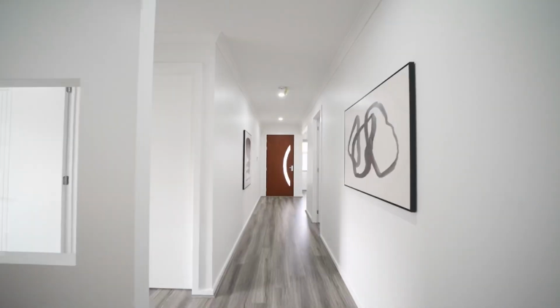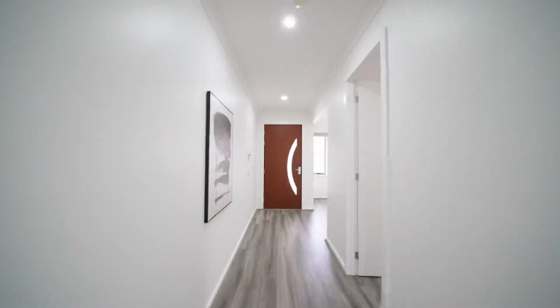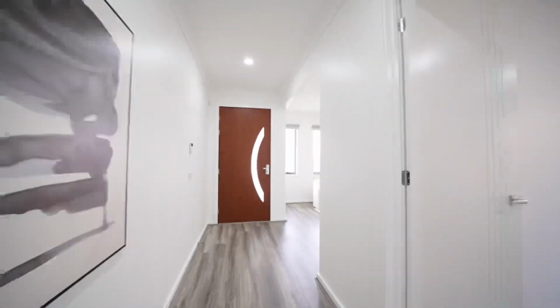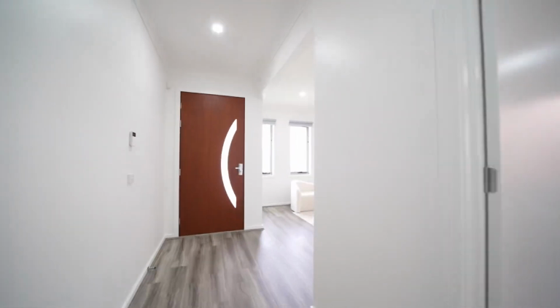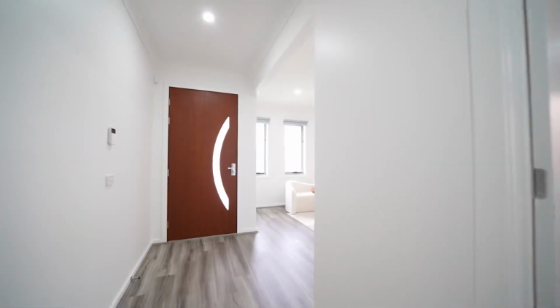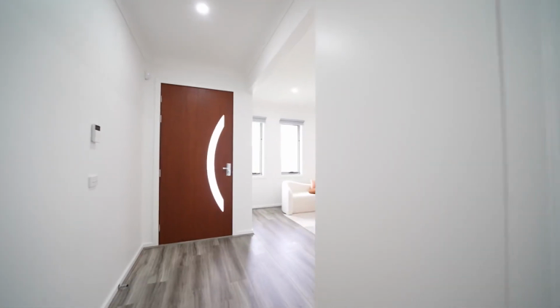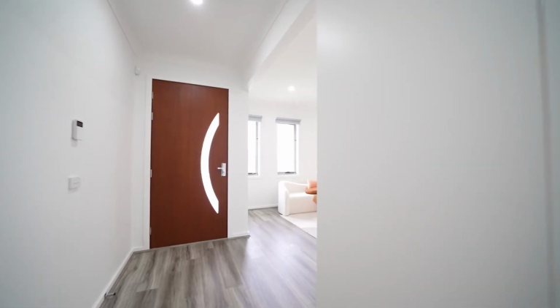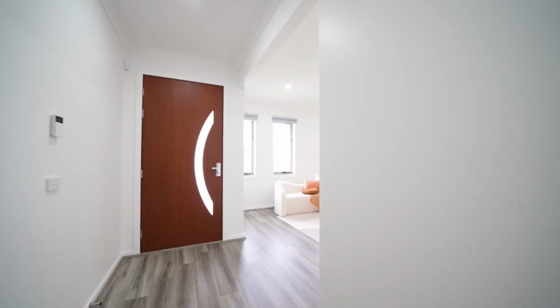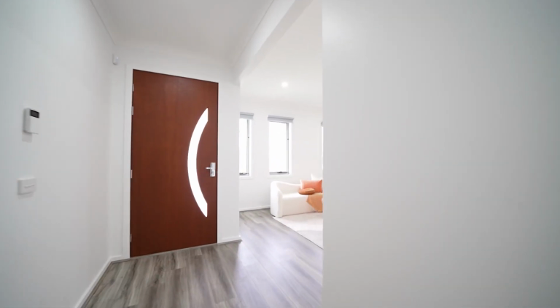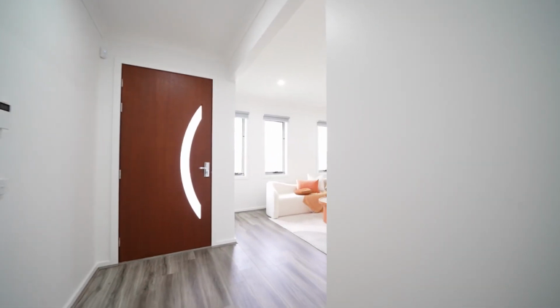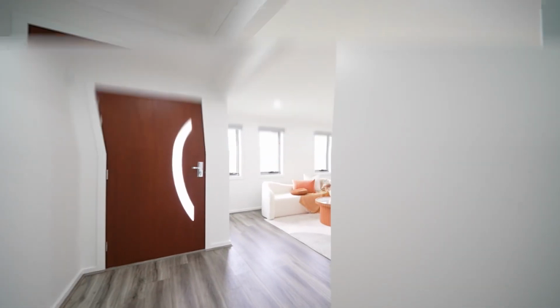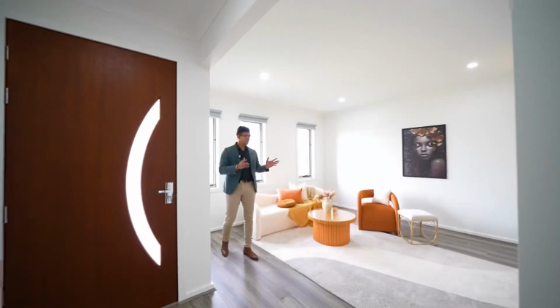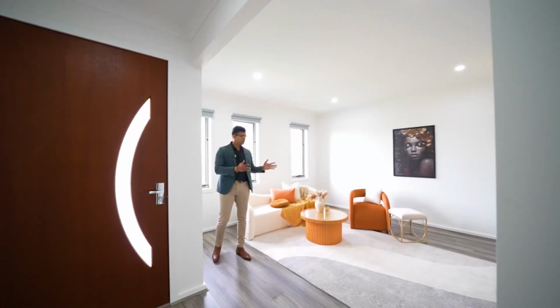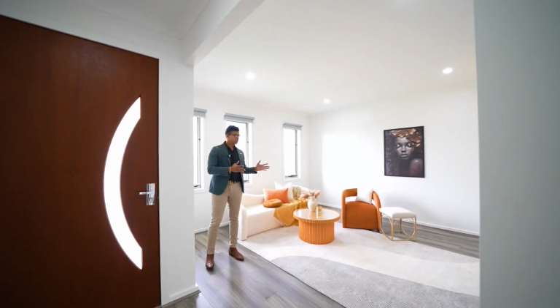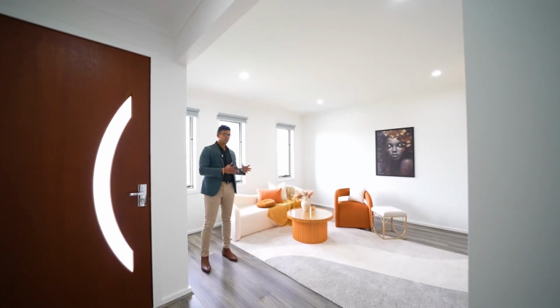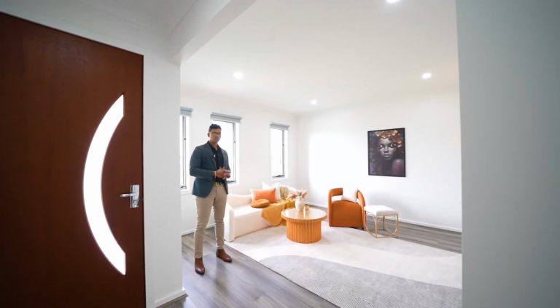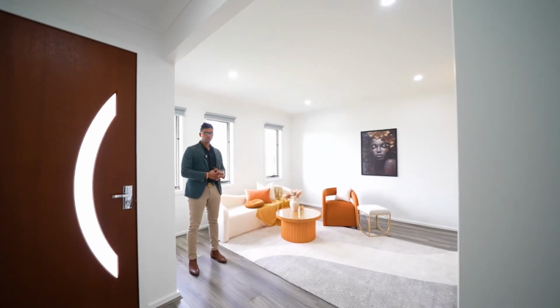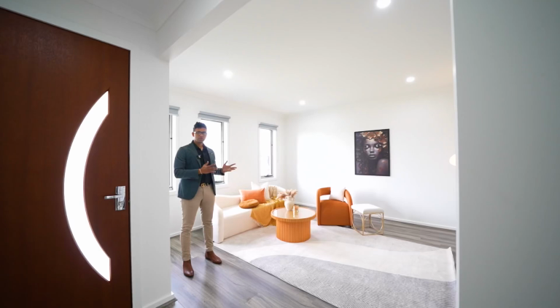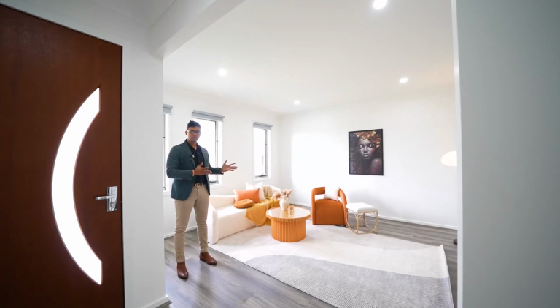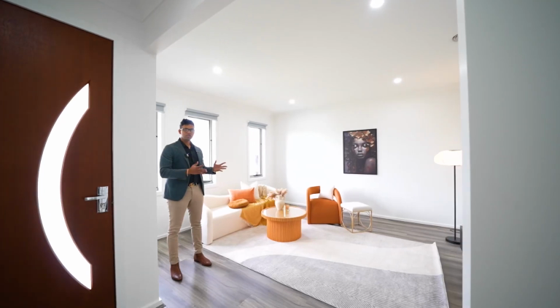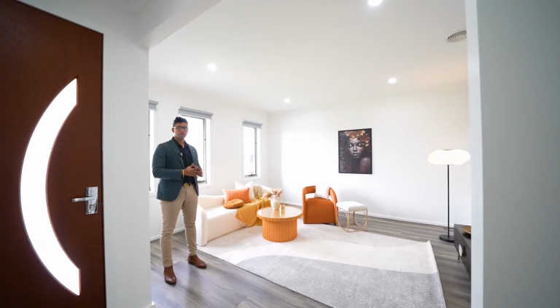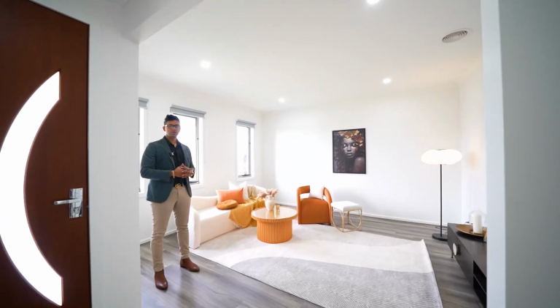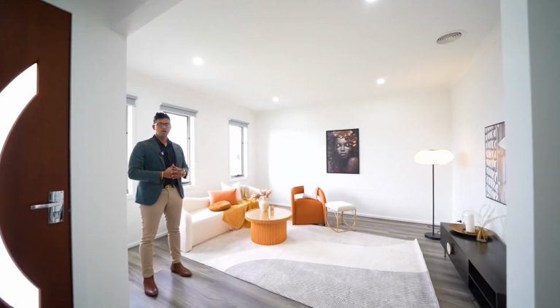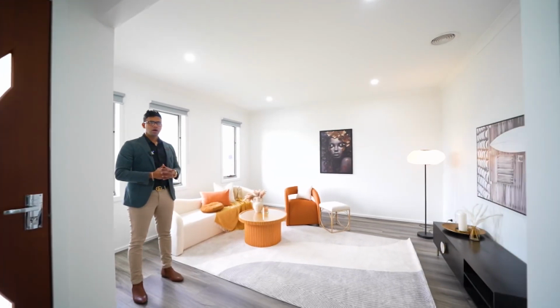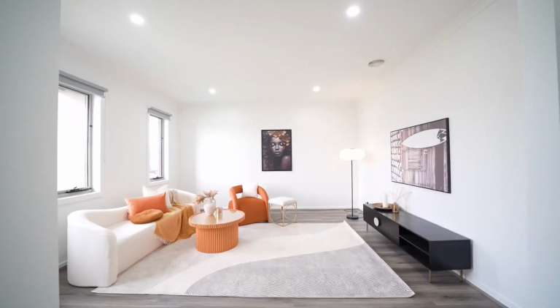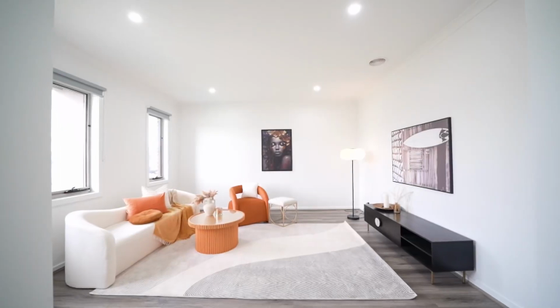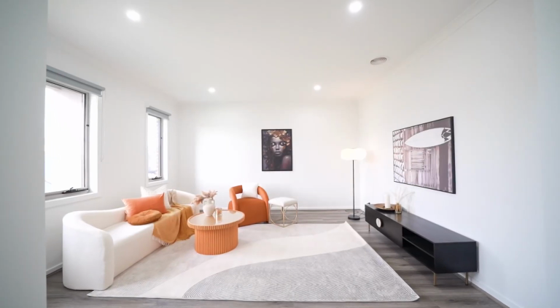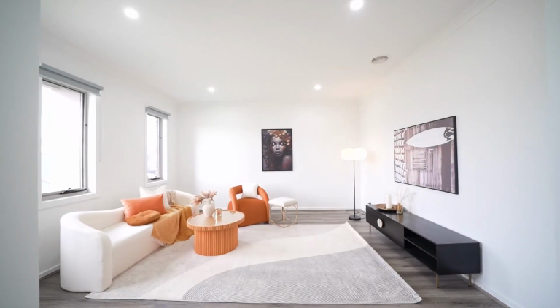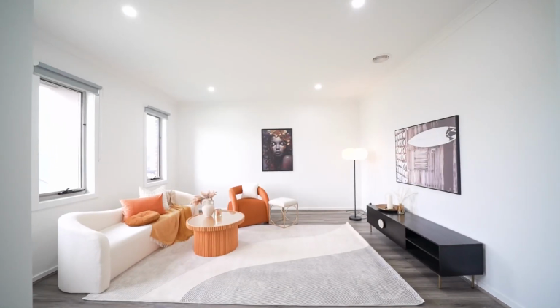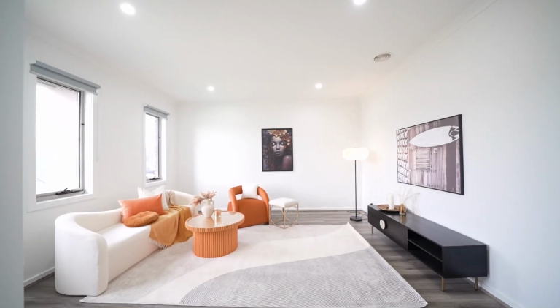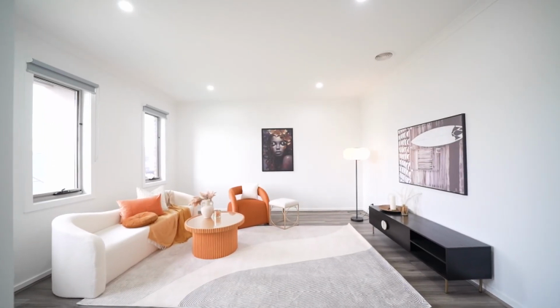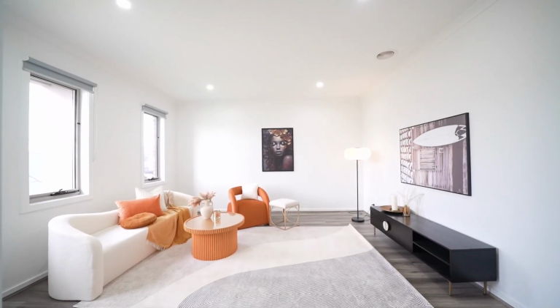This house has got two living areas. This is the first living space — a good-sized living space — and we also got a second living area in the back.